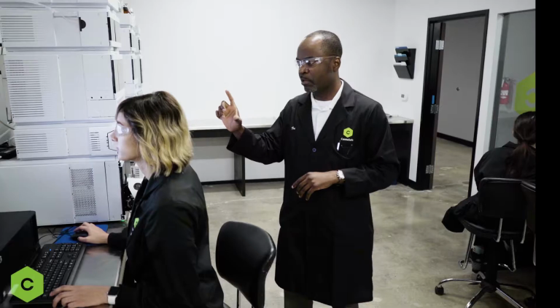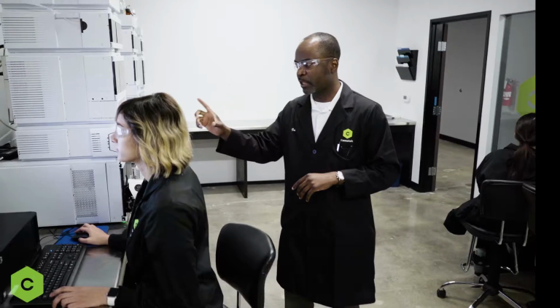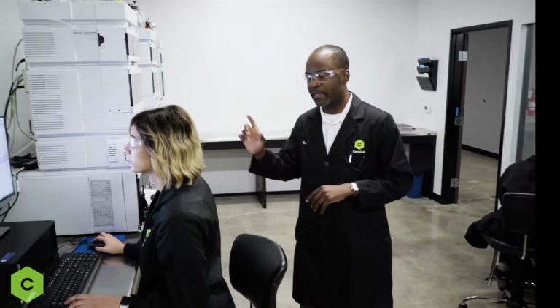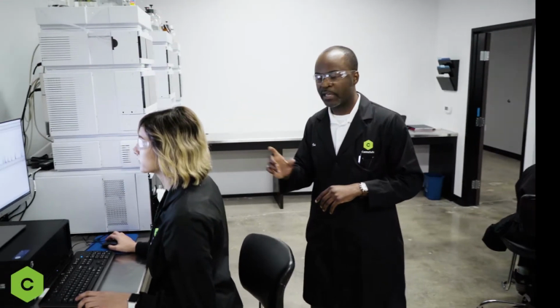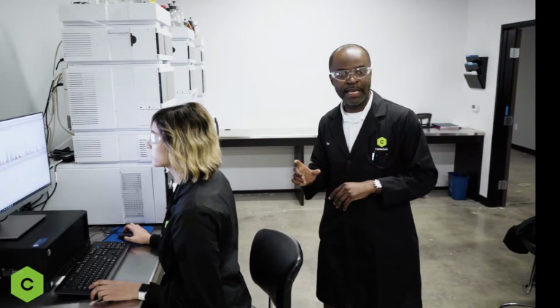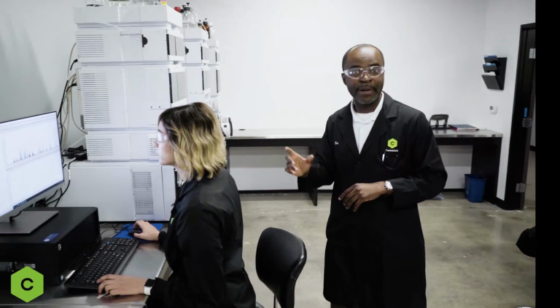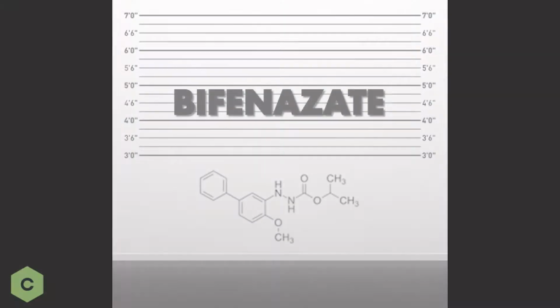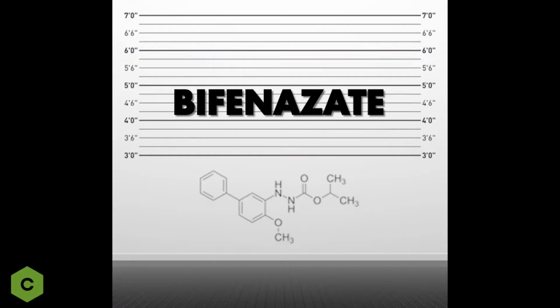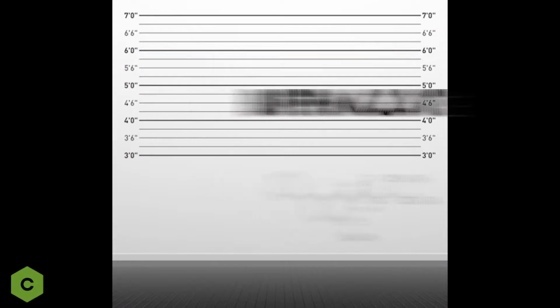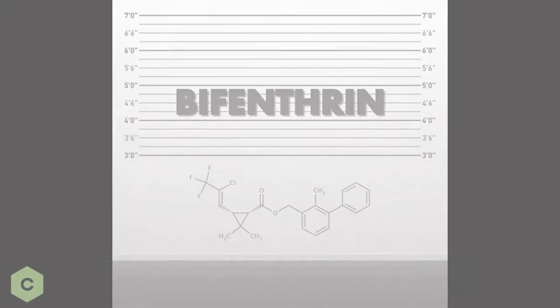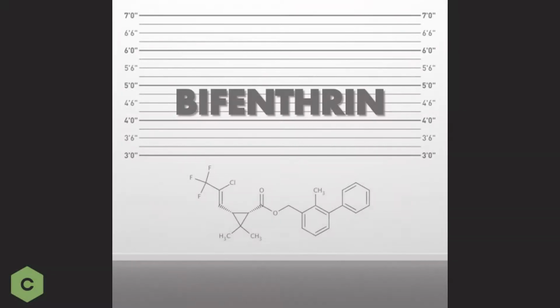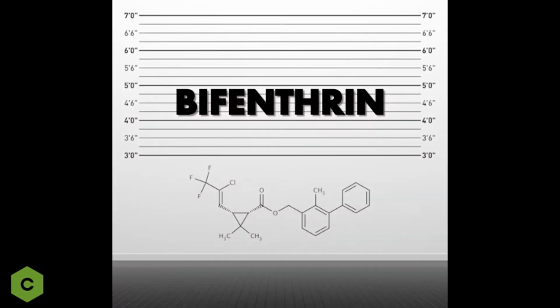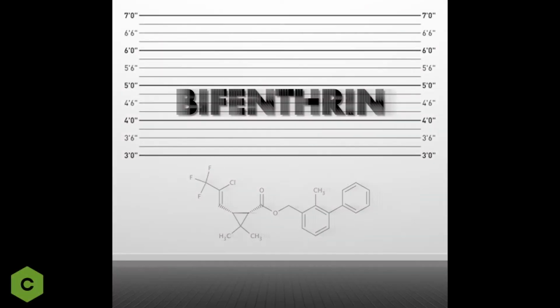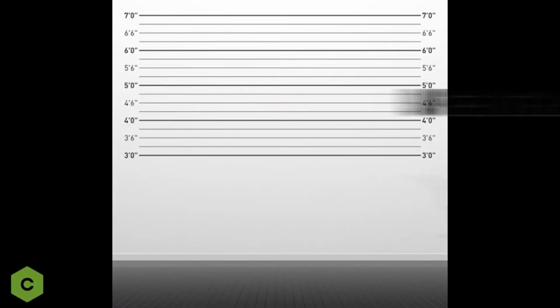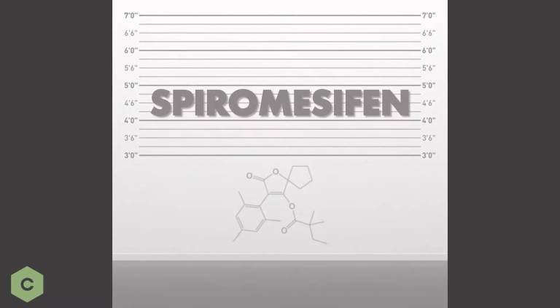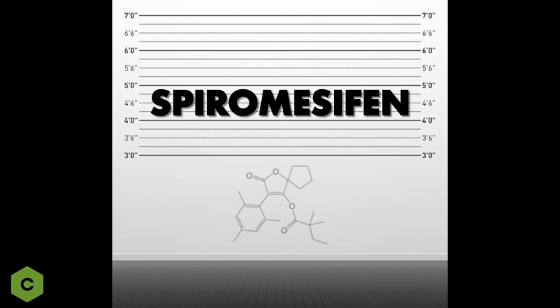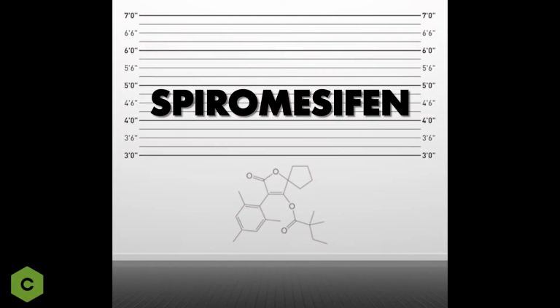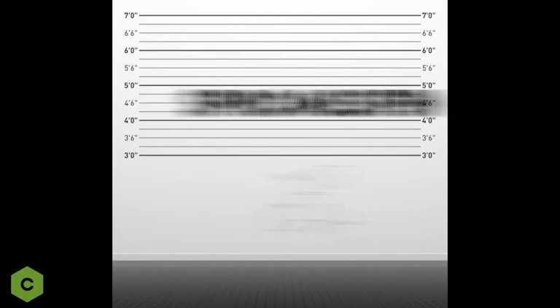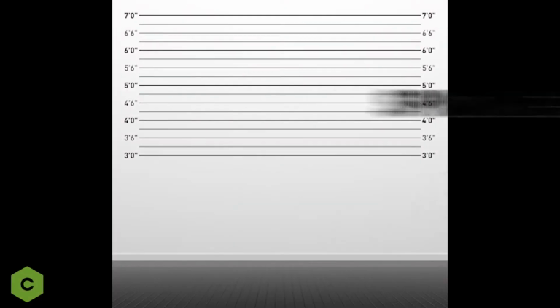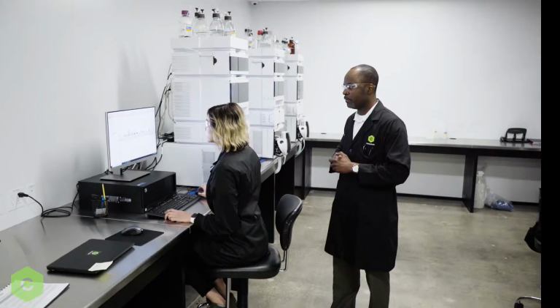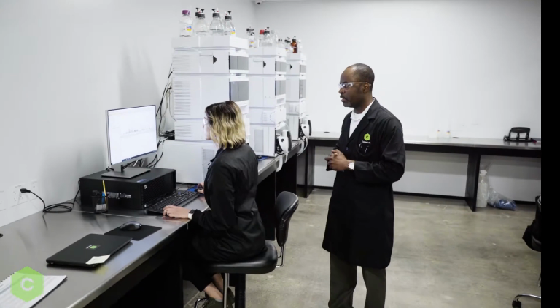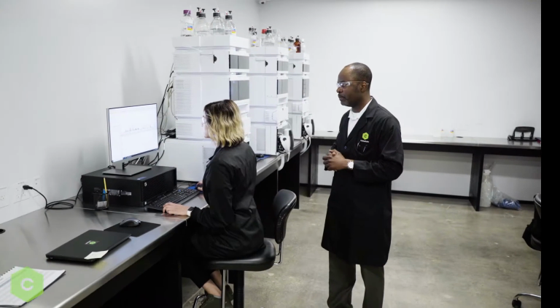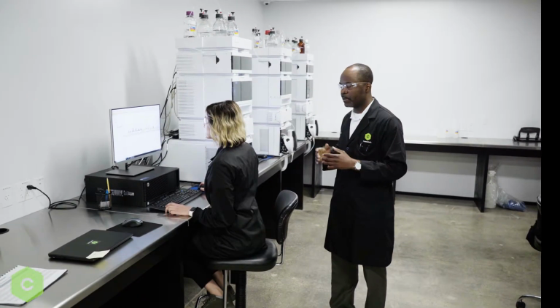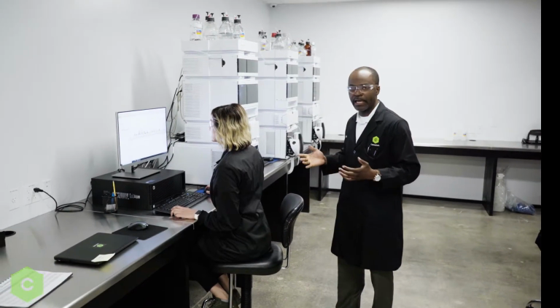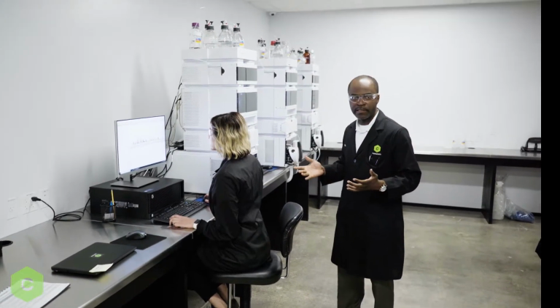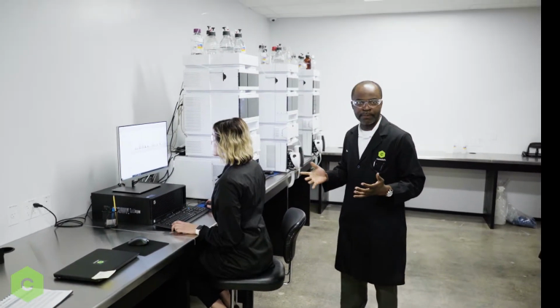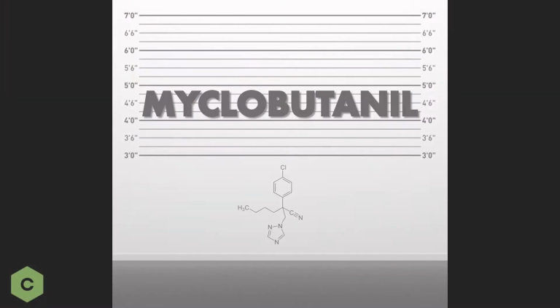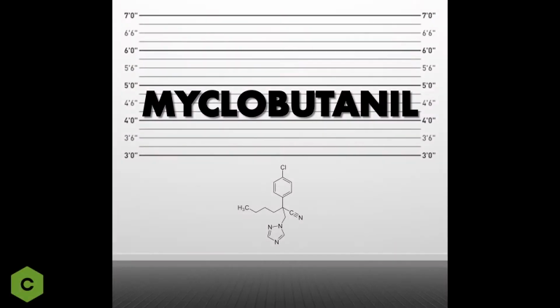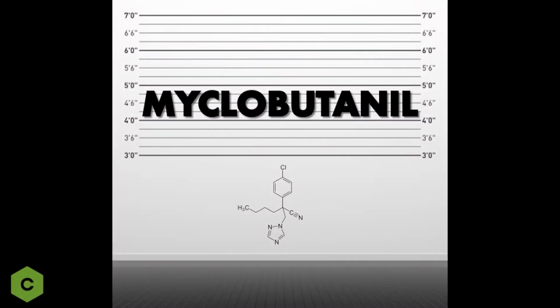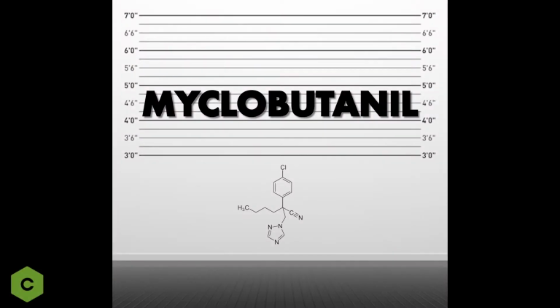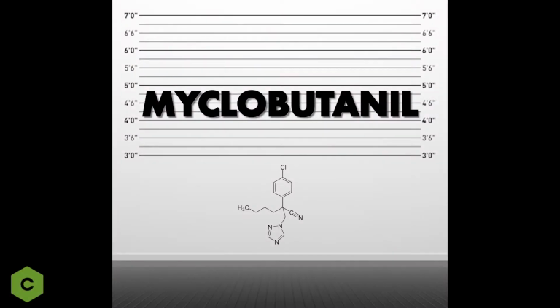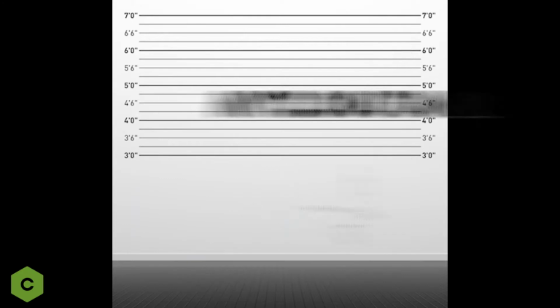We're looking at things like bifenazate, bifenthrin, spyromethephen, and some of the bigger players like myclobutanil in the industry.